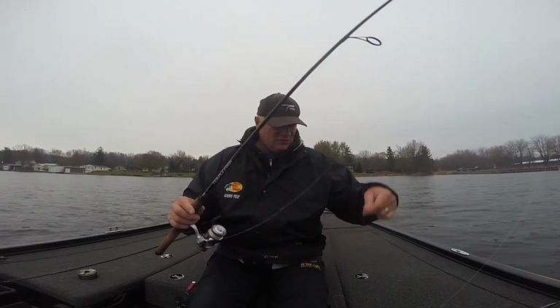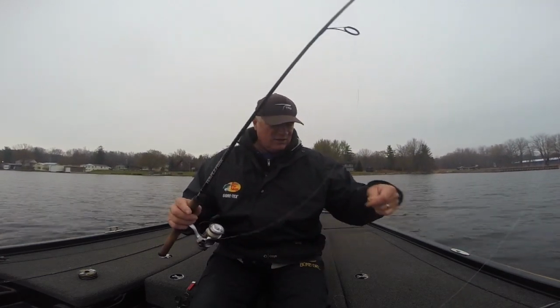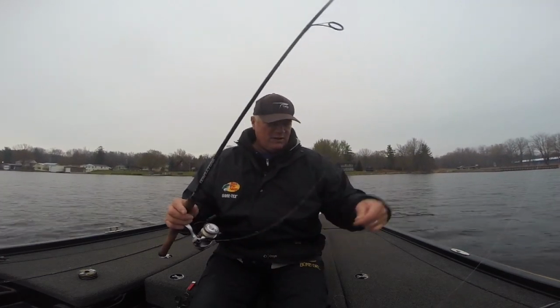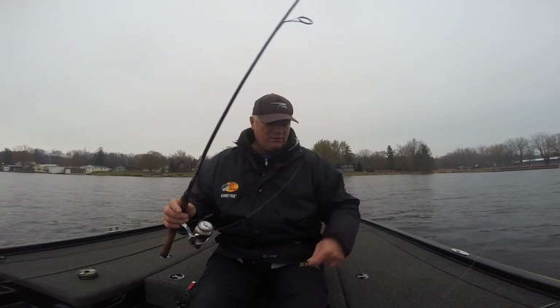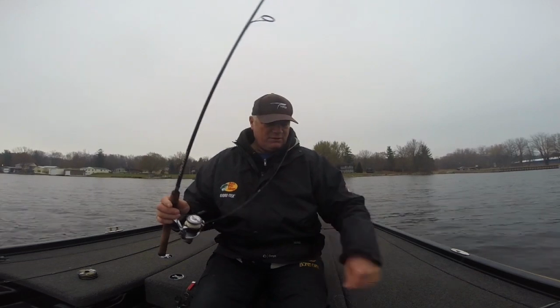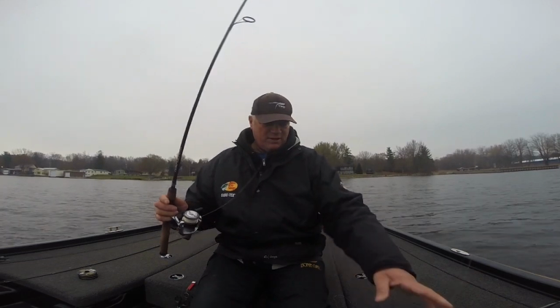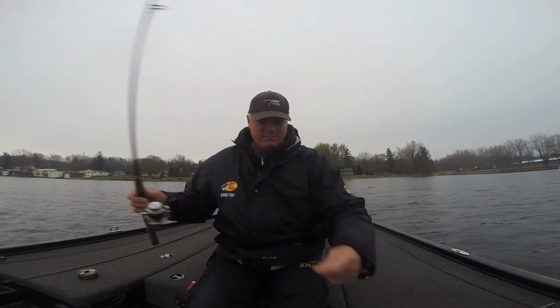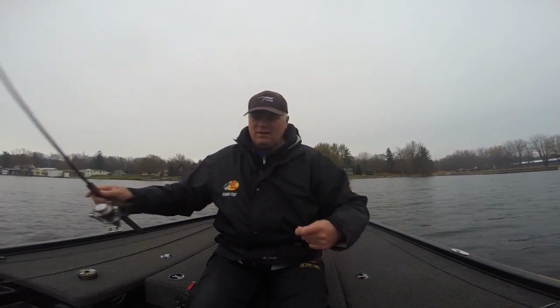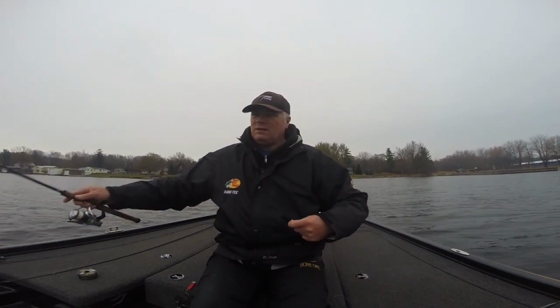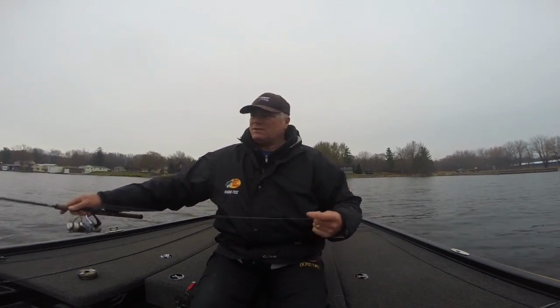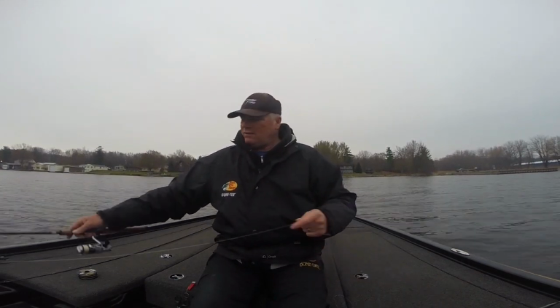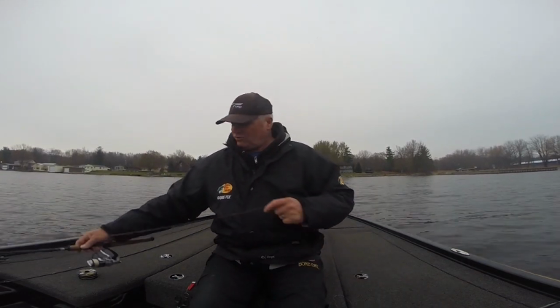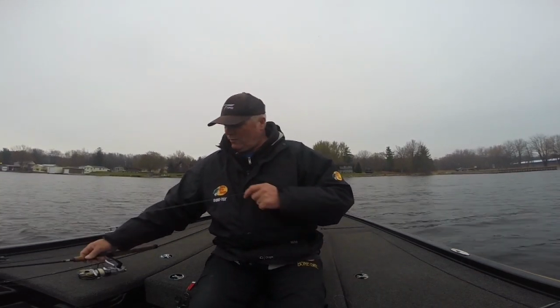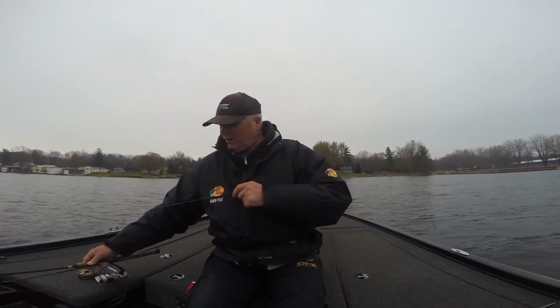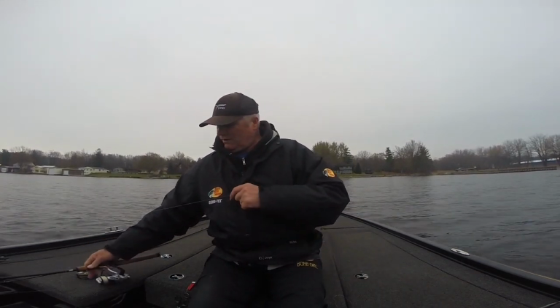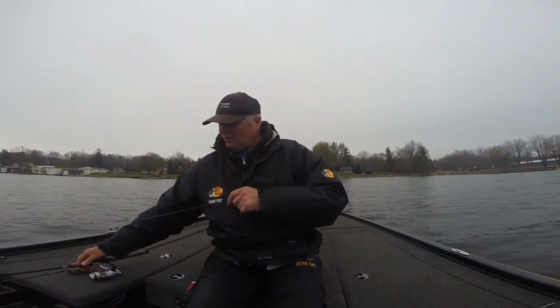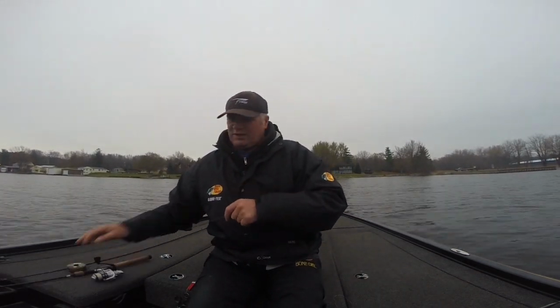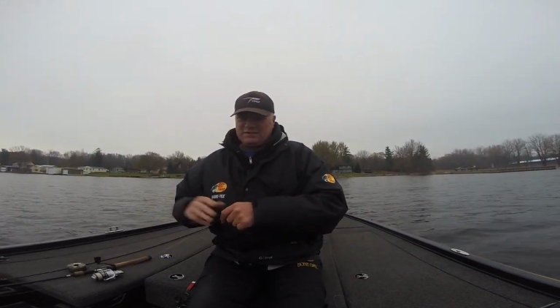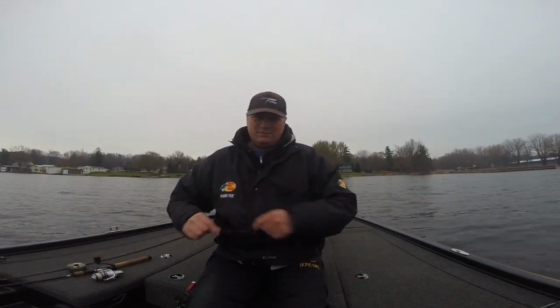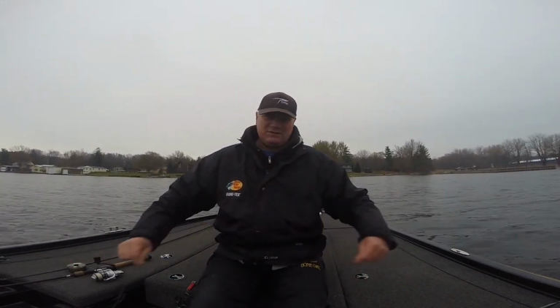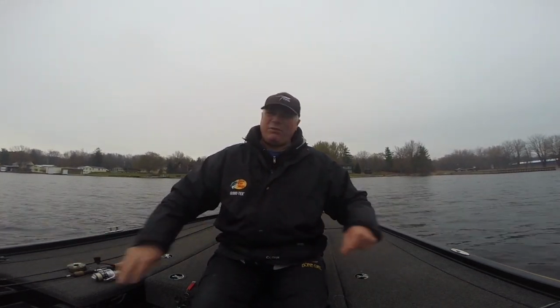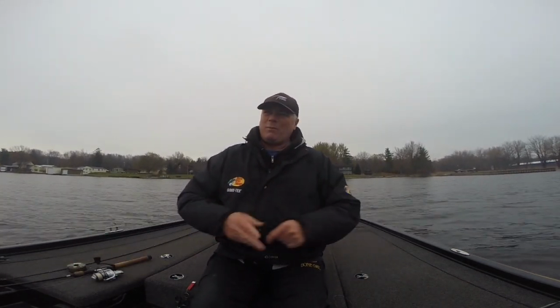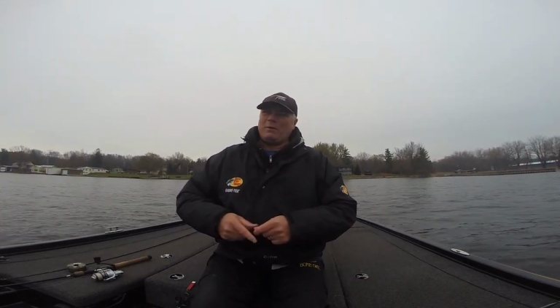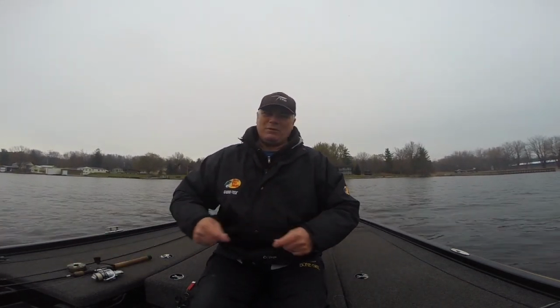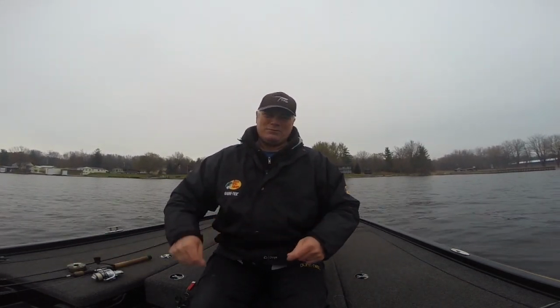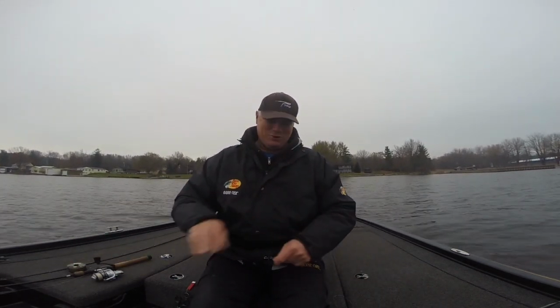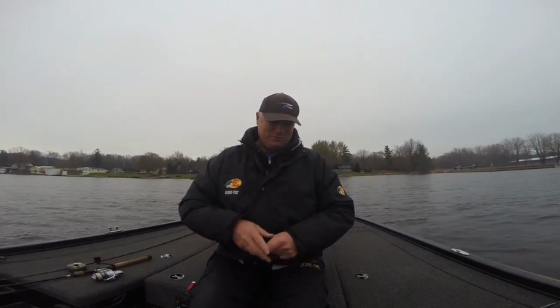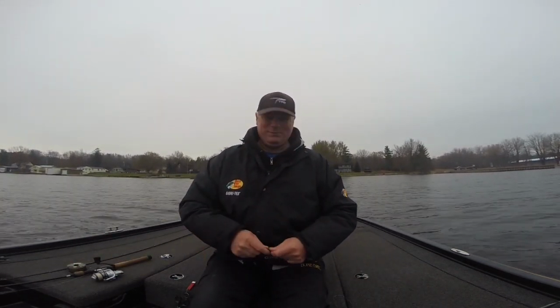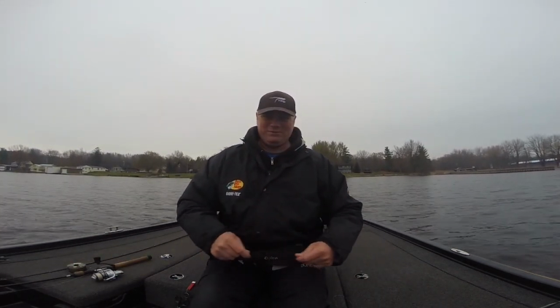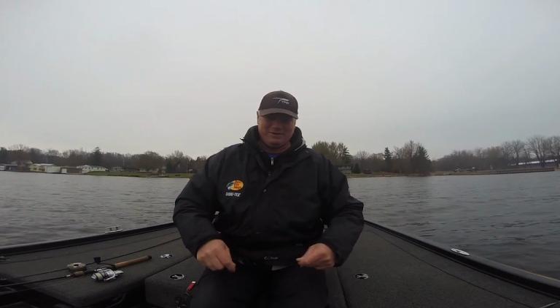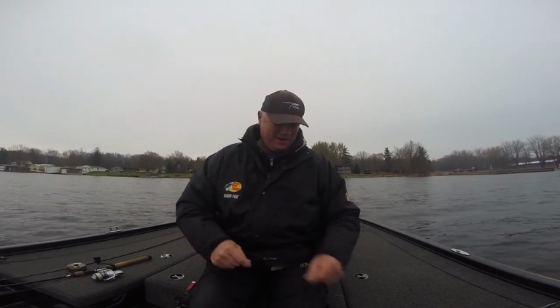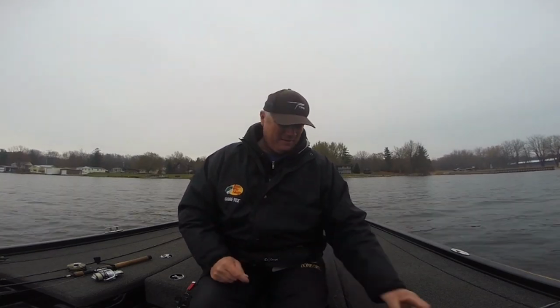Now that we've got our leader tied up, let's tie in a little swim bait and go see if we can catch some of these thumper pickerel in Henderson Harbor. Should be a lot of fun today.